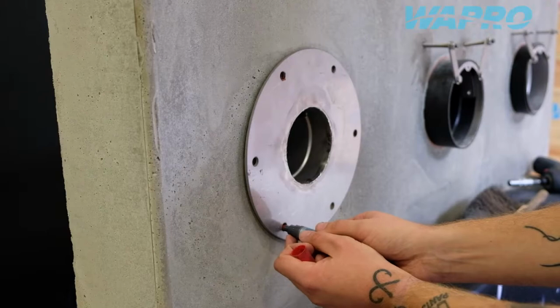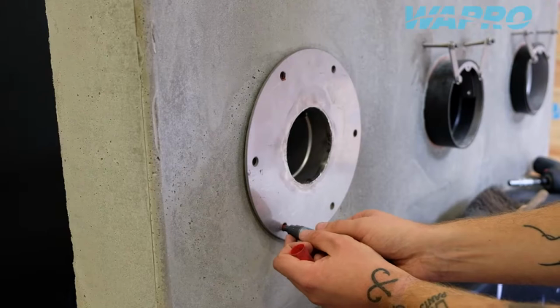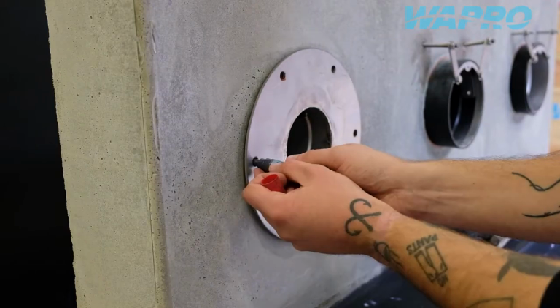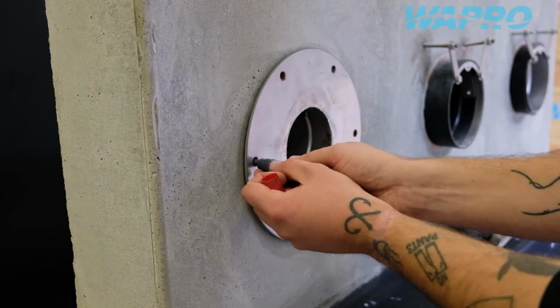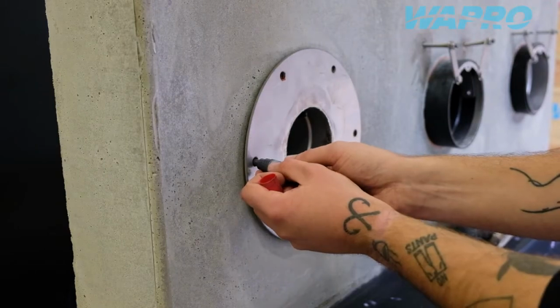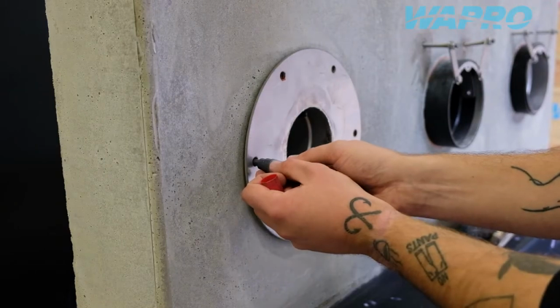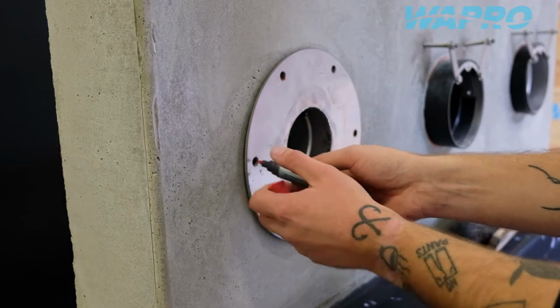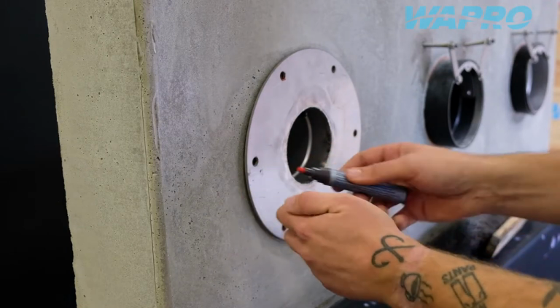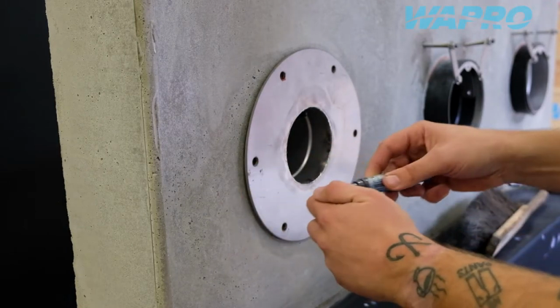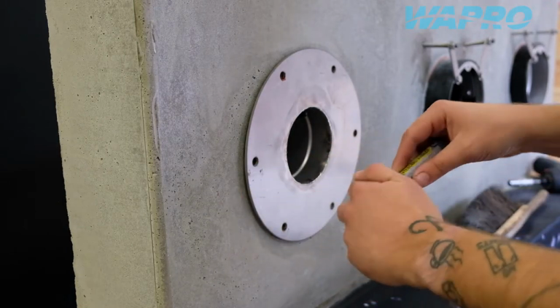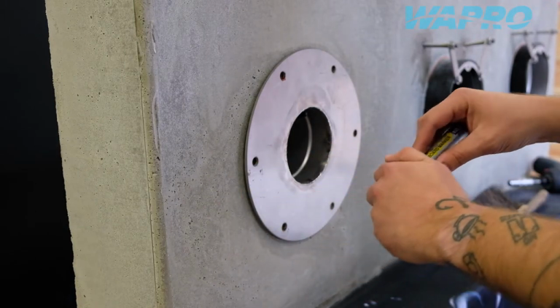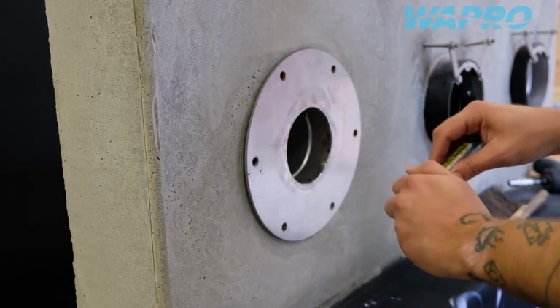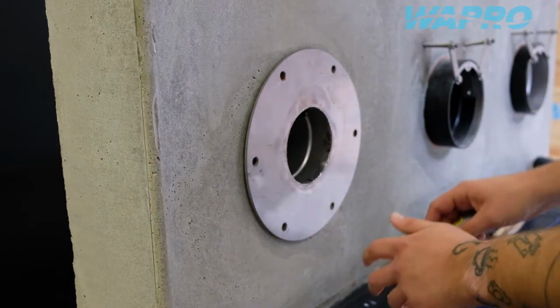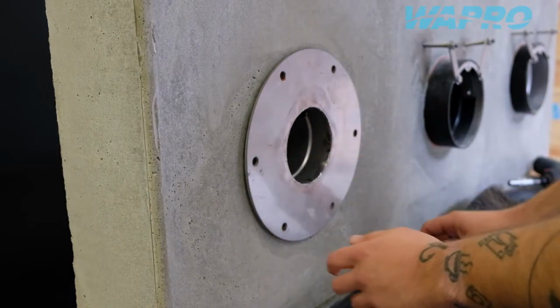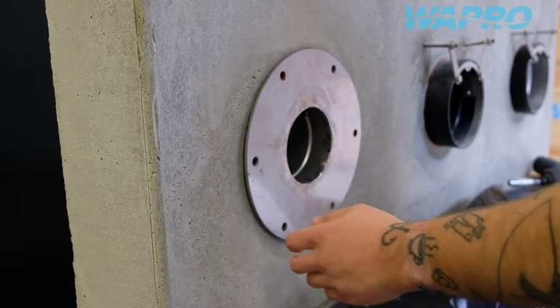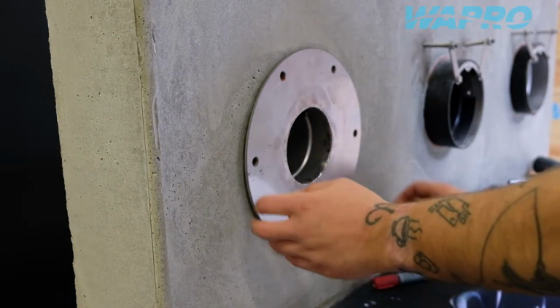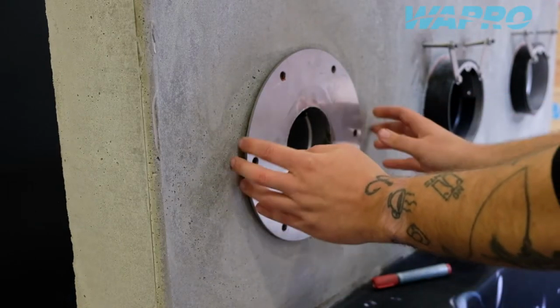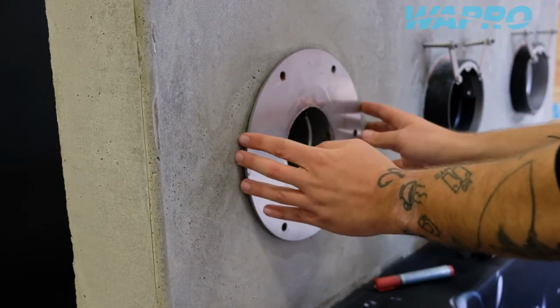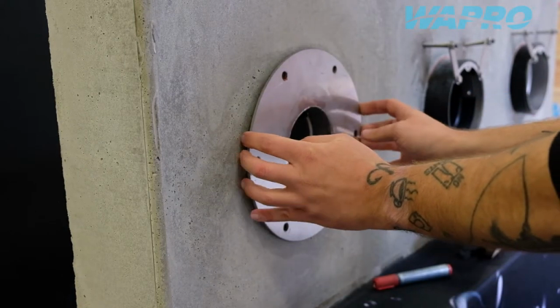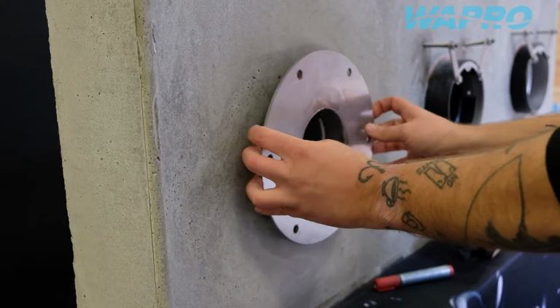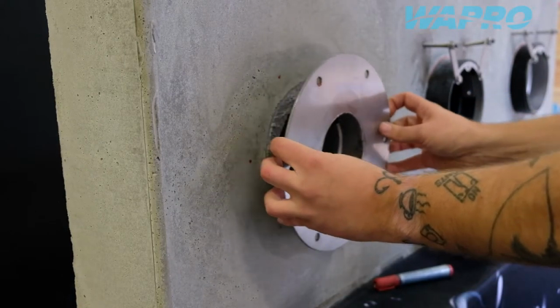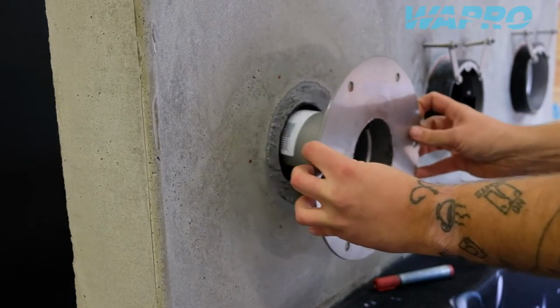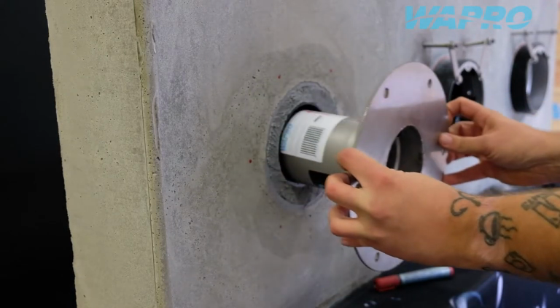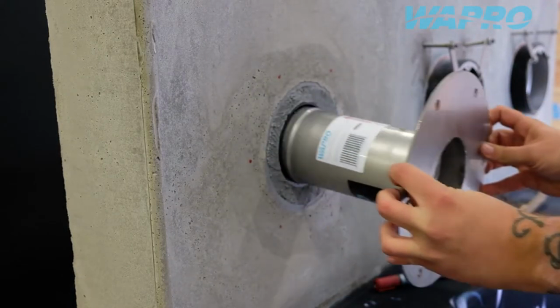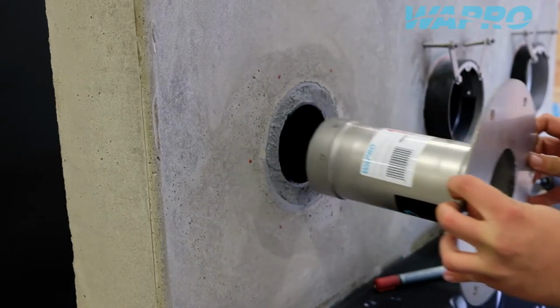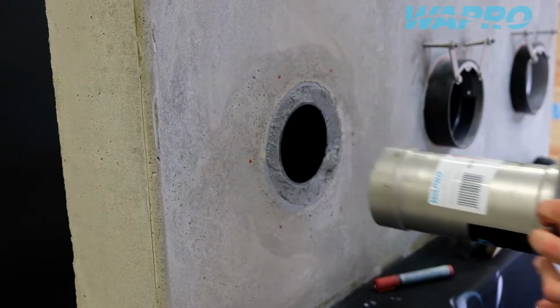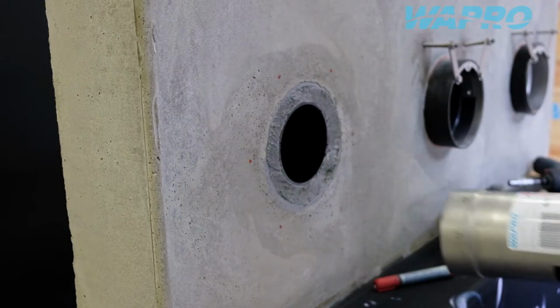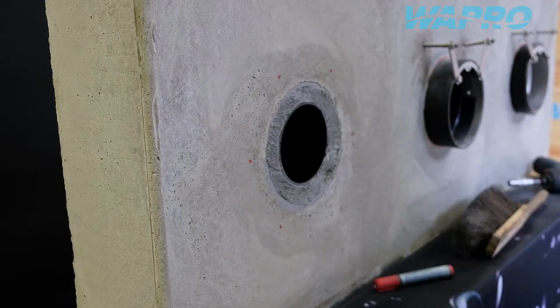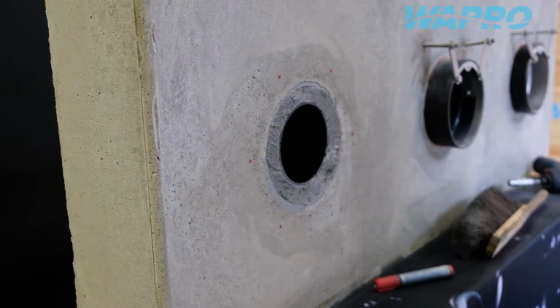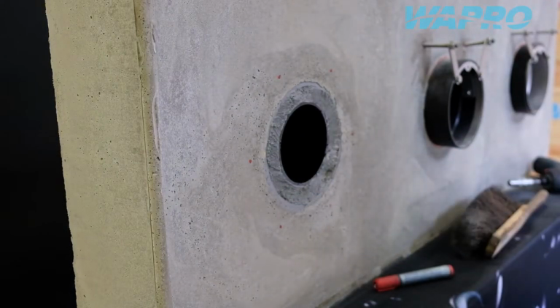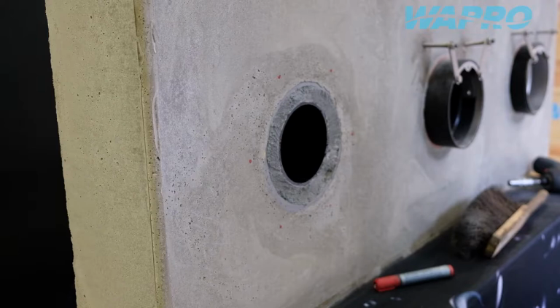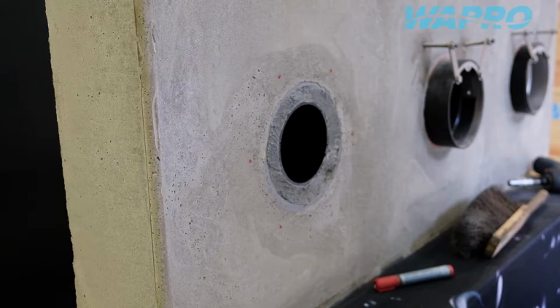Mark out the position of the bolt holes, remove the valve, and proceed to drill holes at the marked positions.